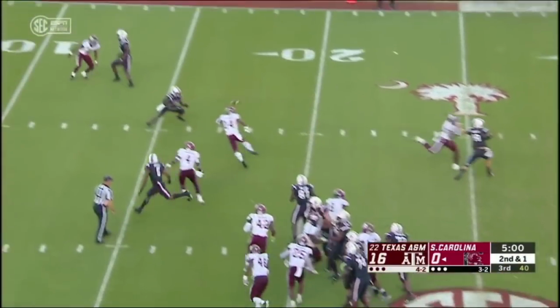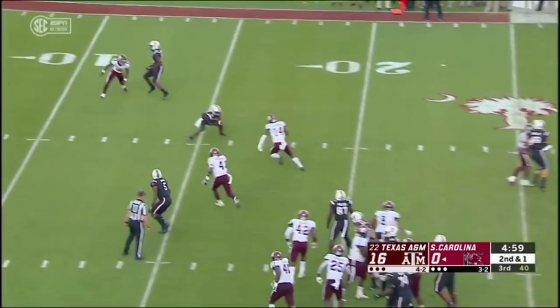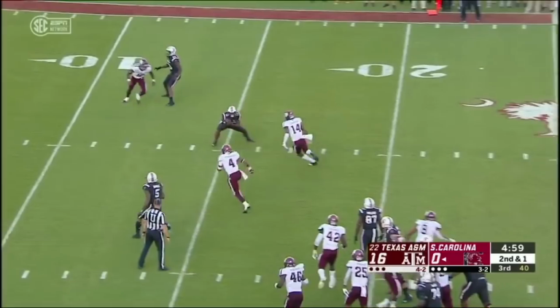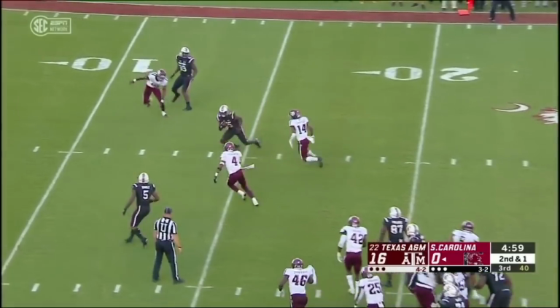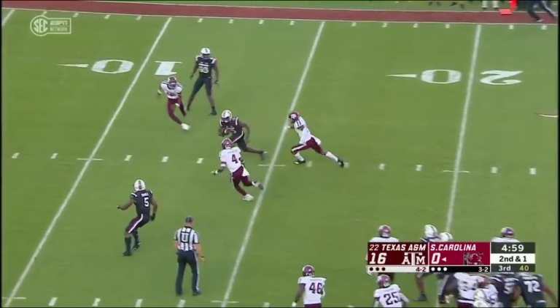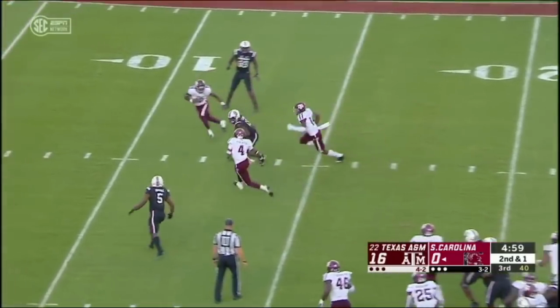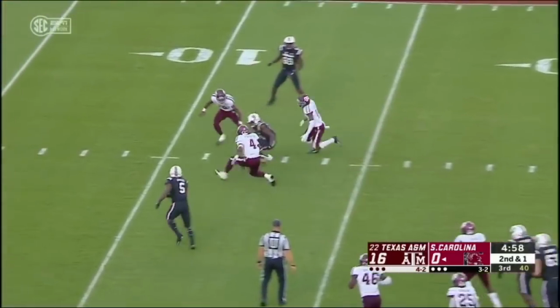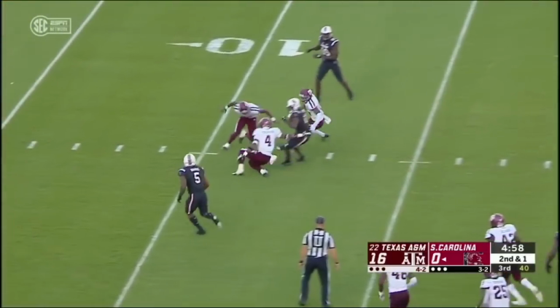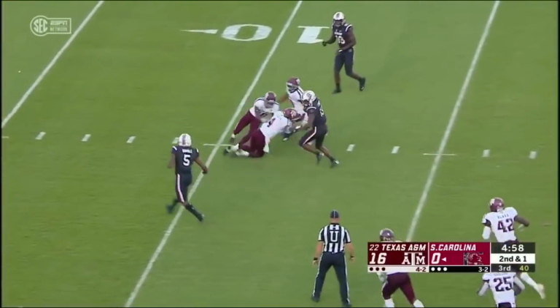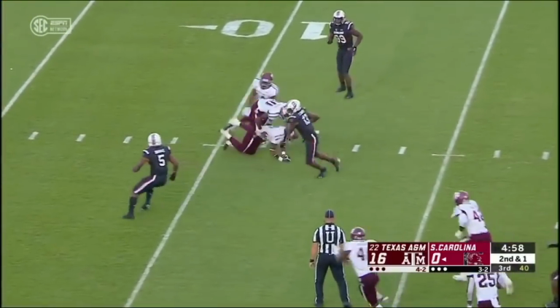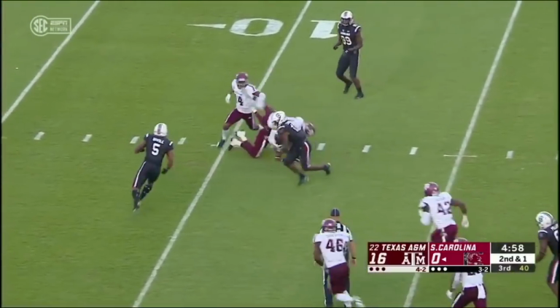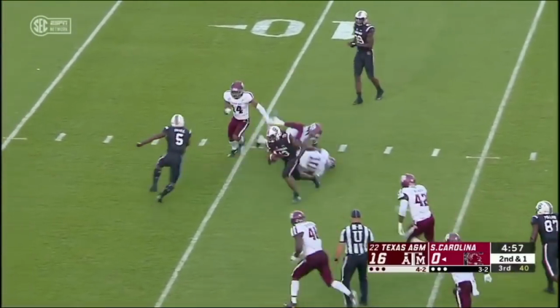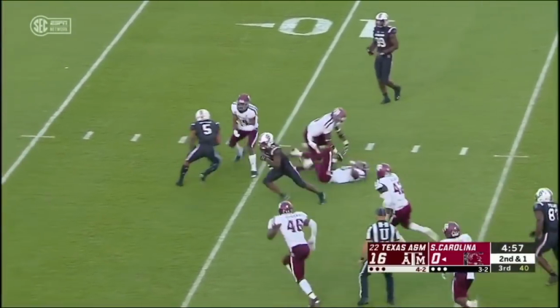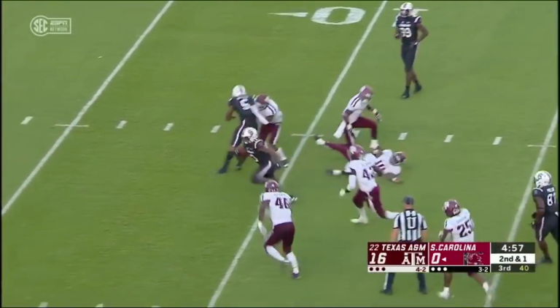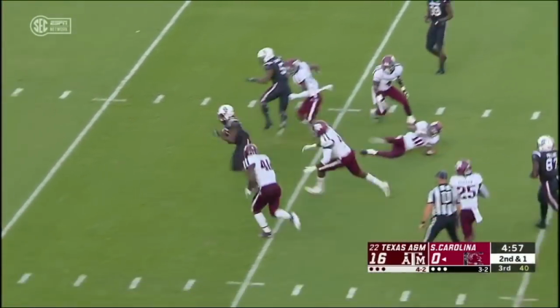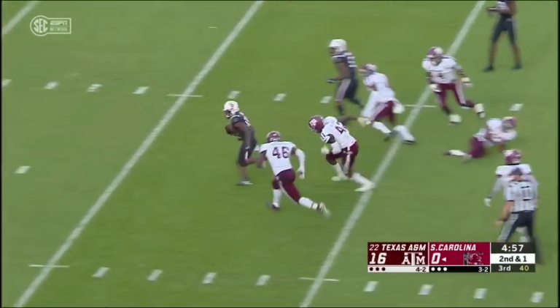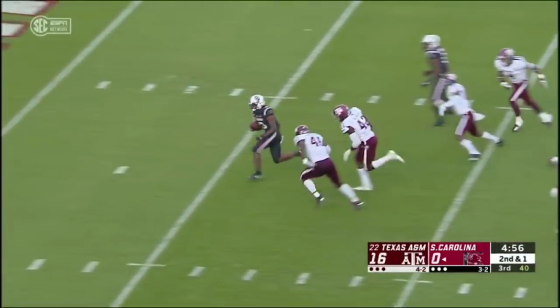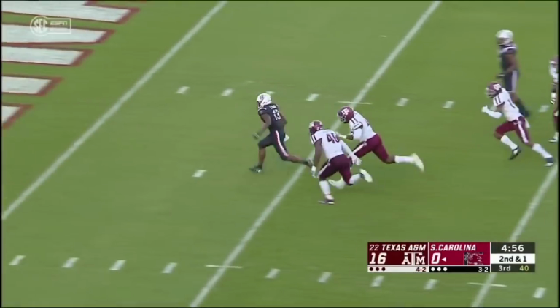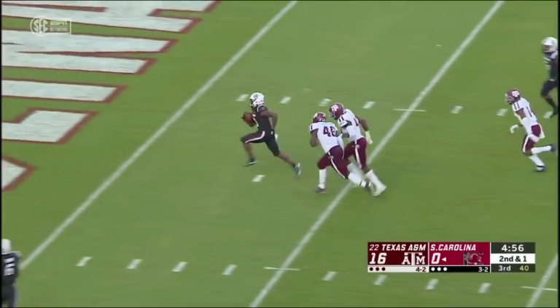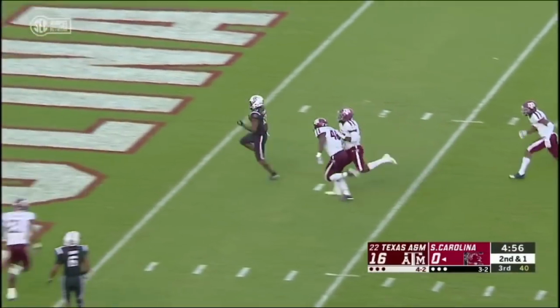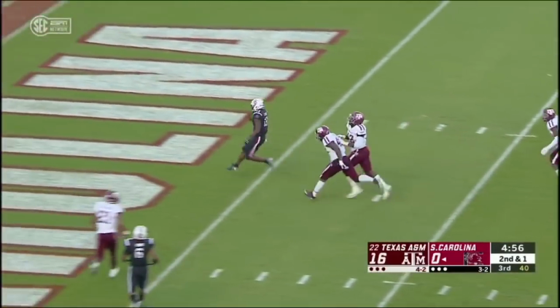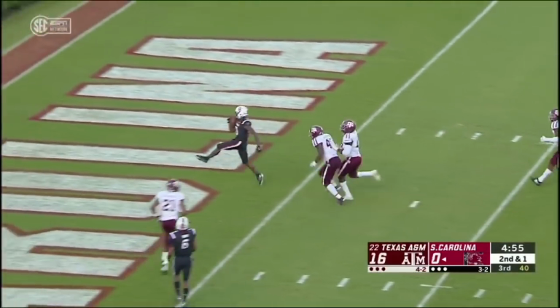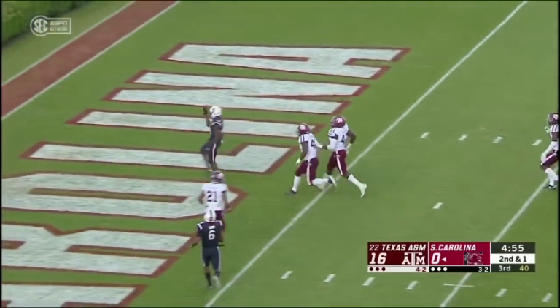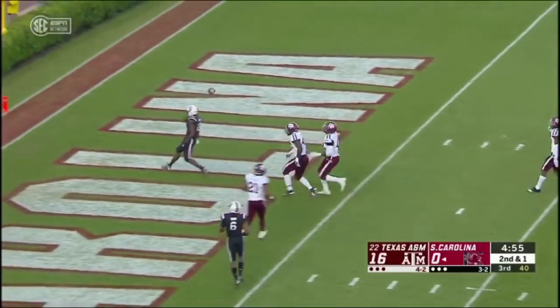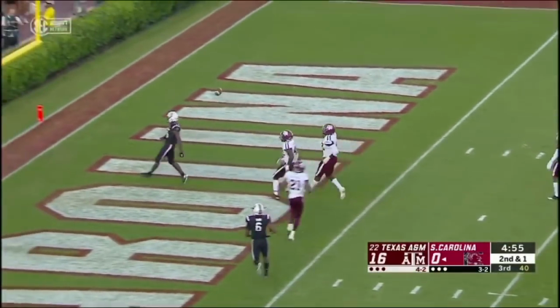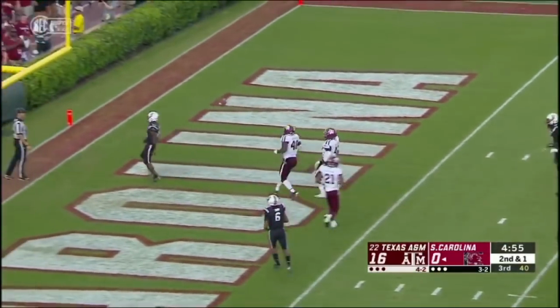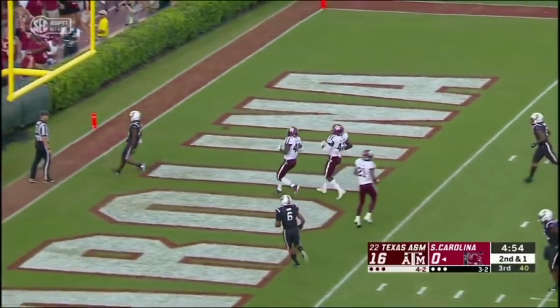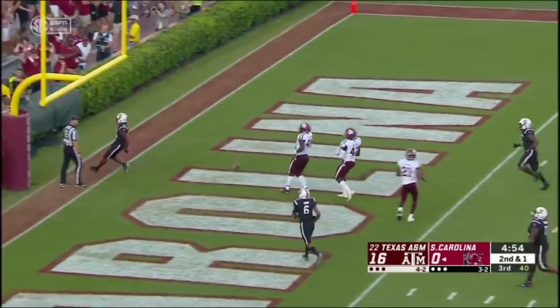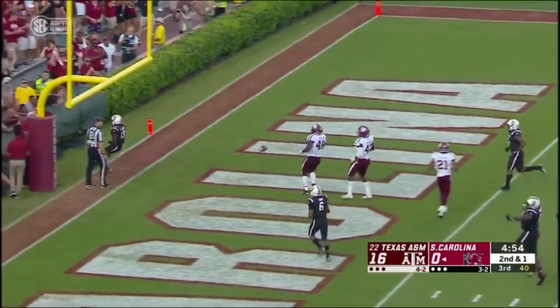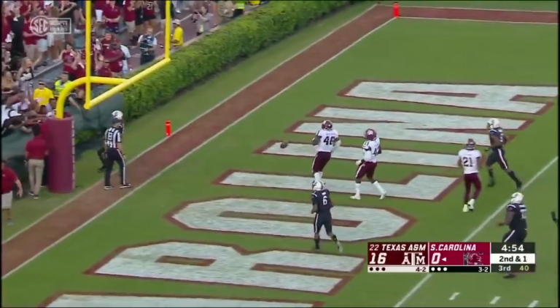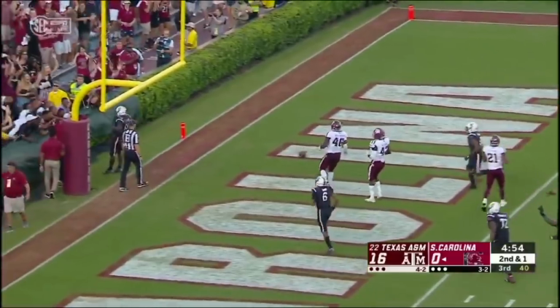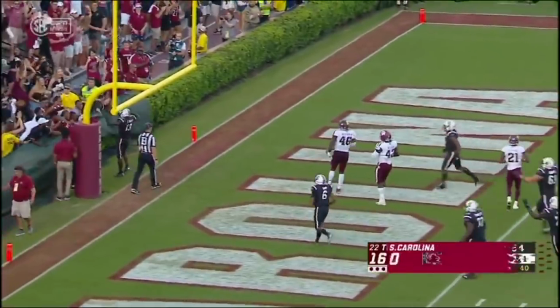Betley fakes the run, then throws it ahead to Smith. And Smith finds daylight — touchdown Gamecocks.